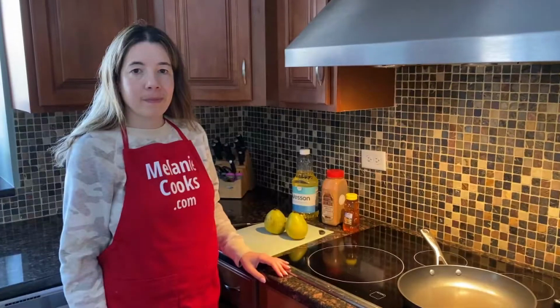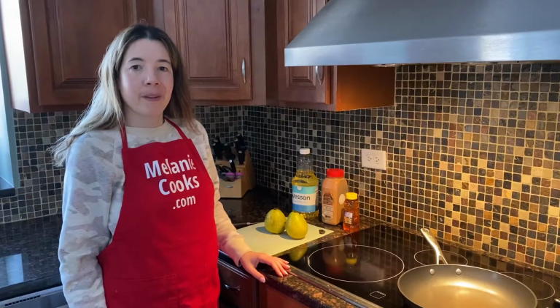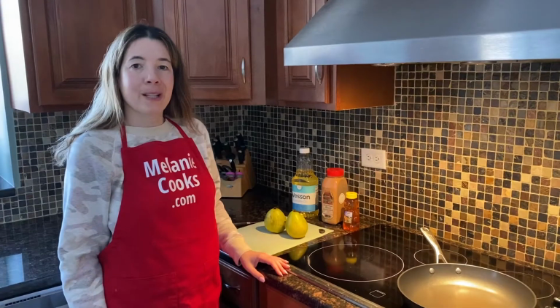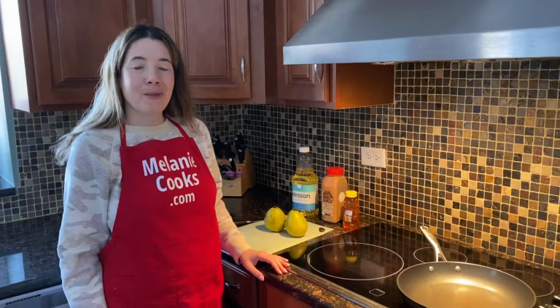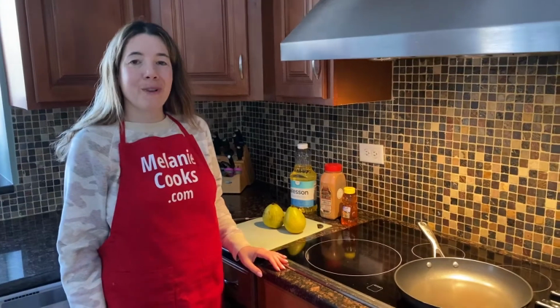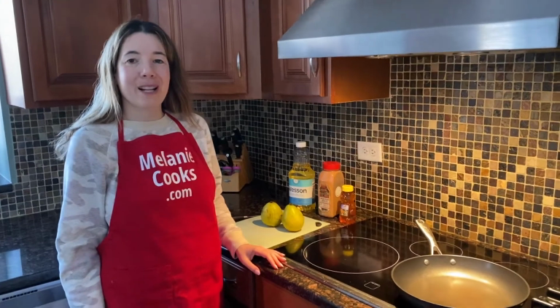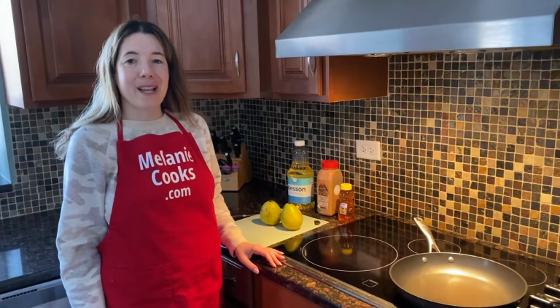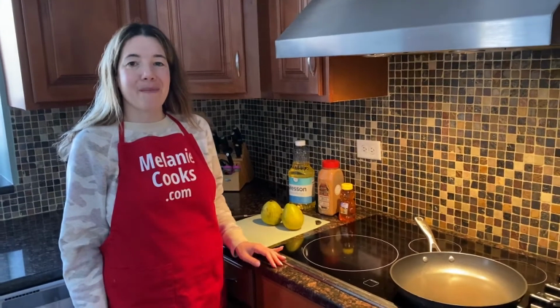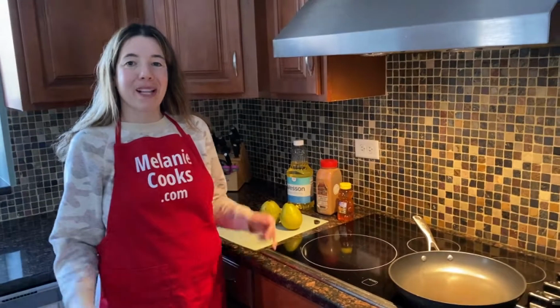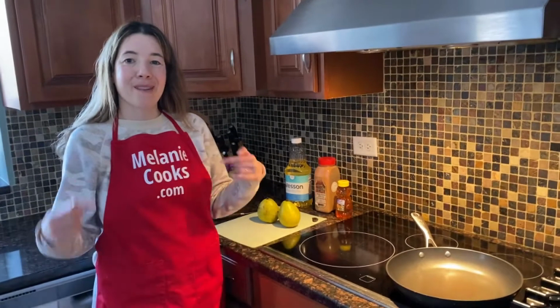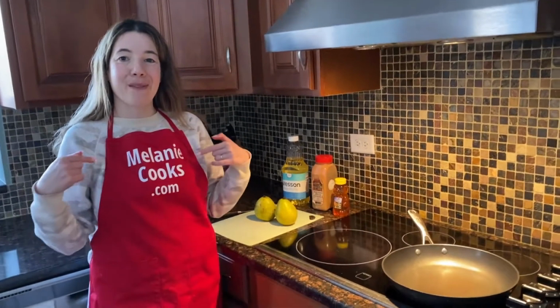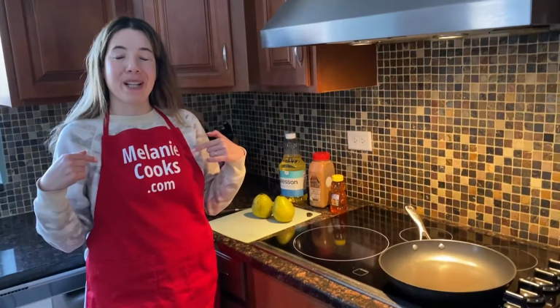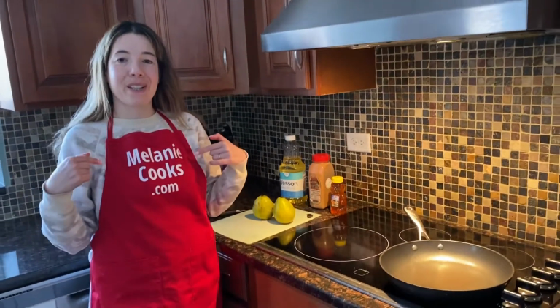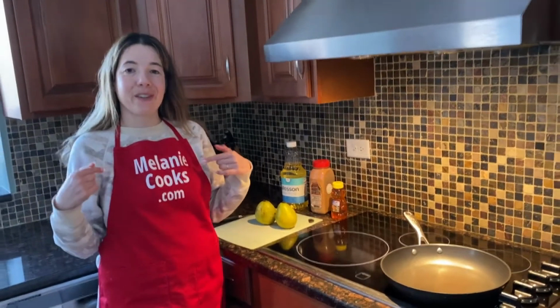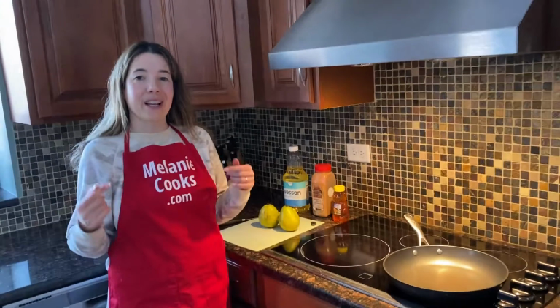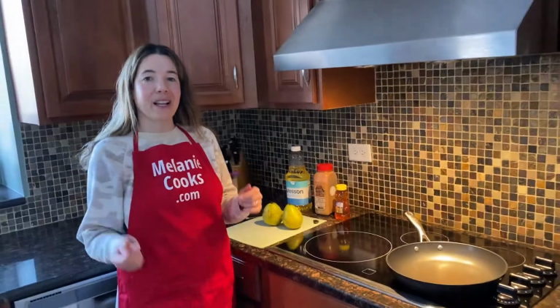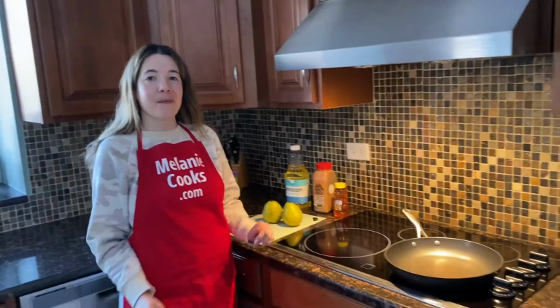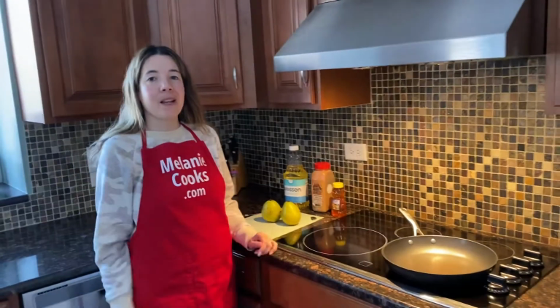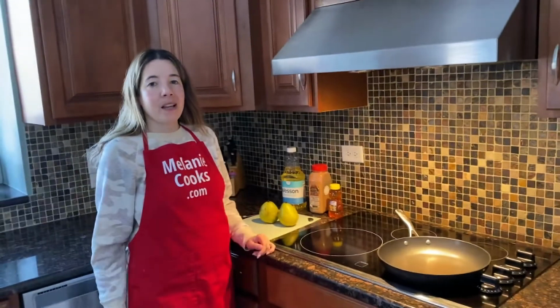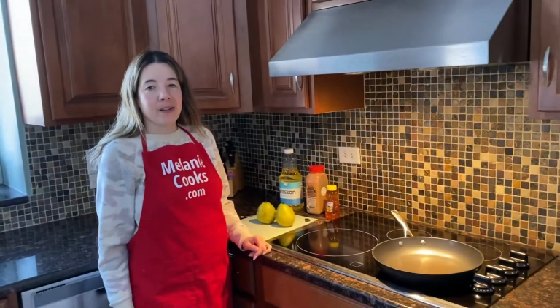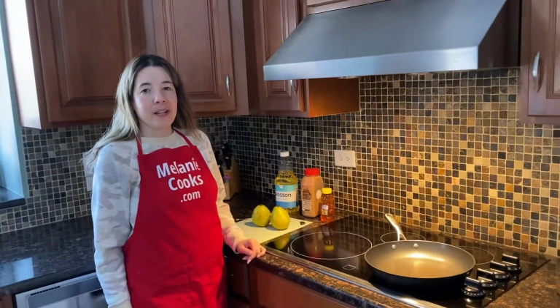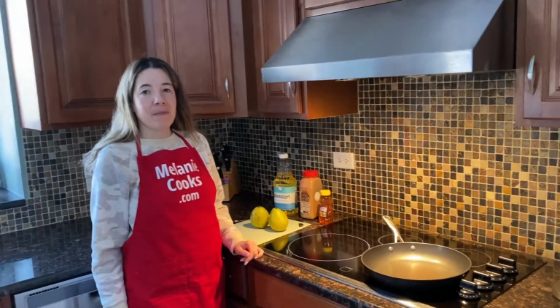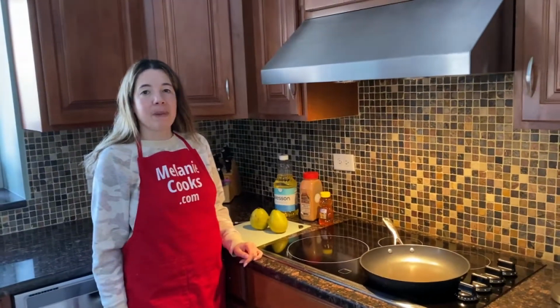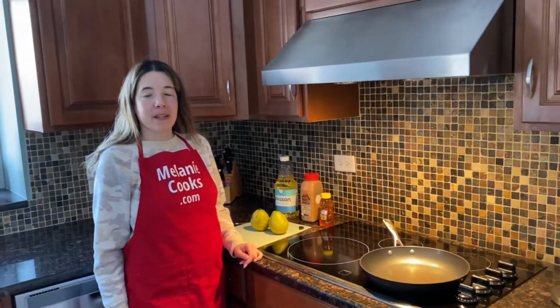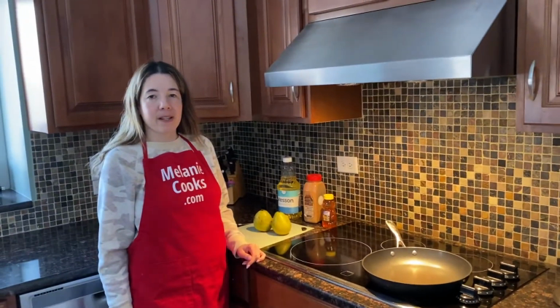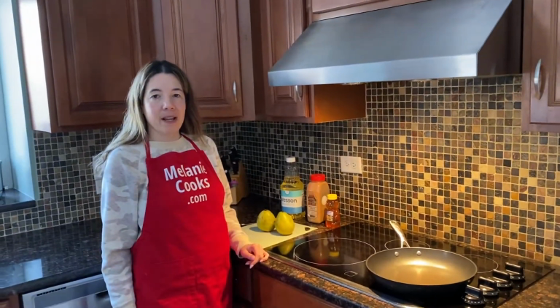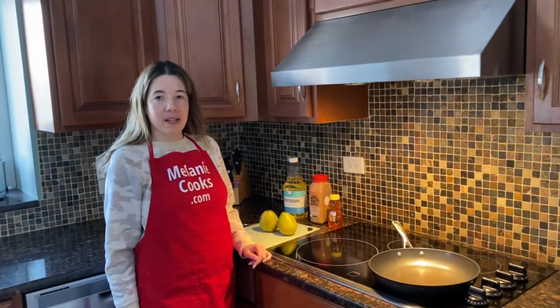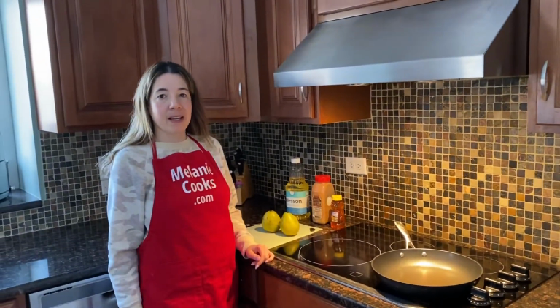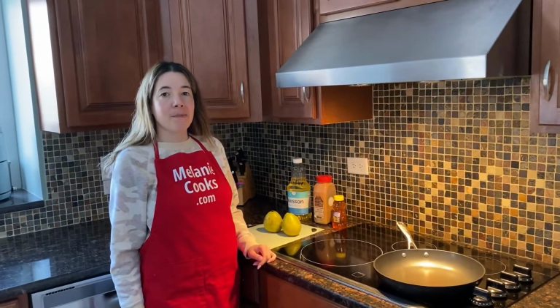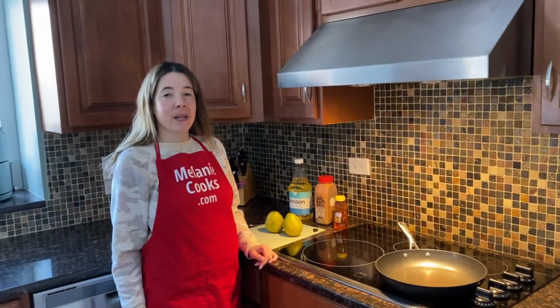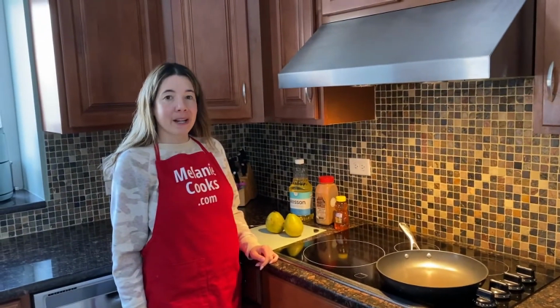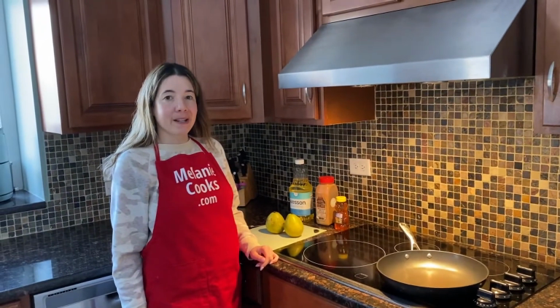Hello friends, I'm Melanie from MelanieCooks.com, and today I'll be making sauteed pears.